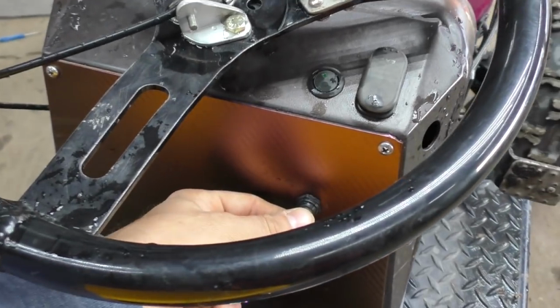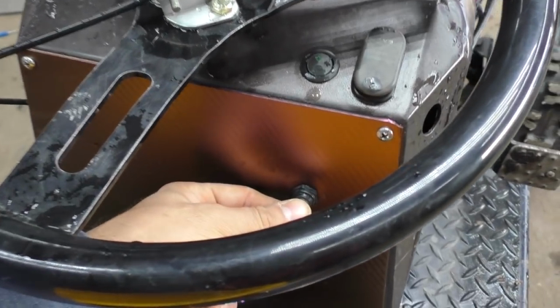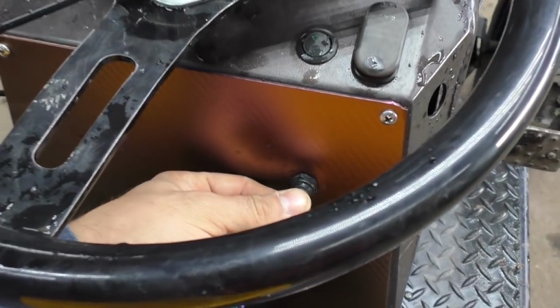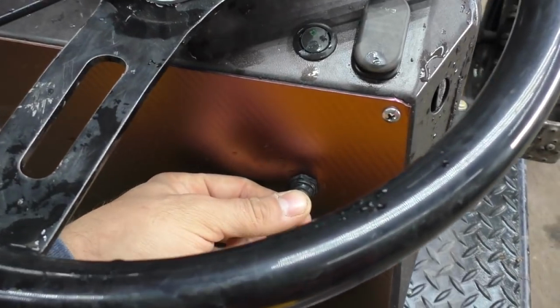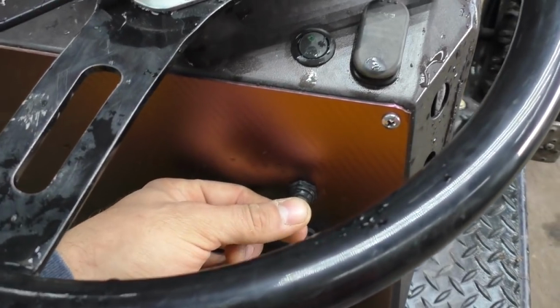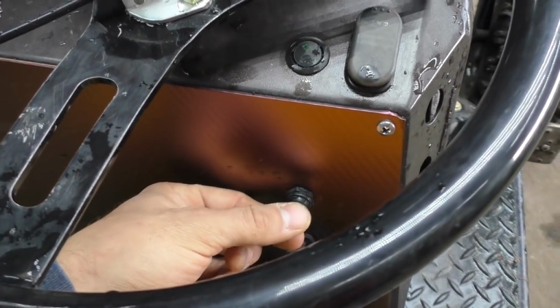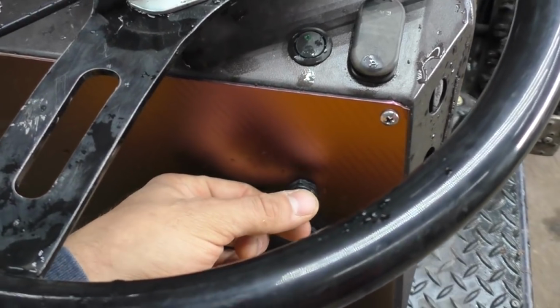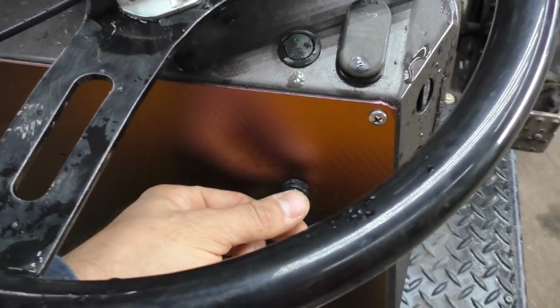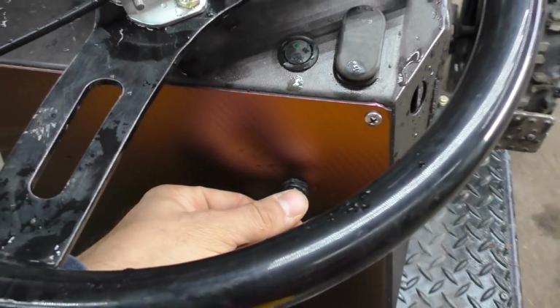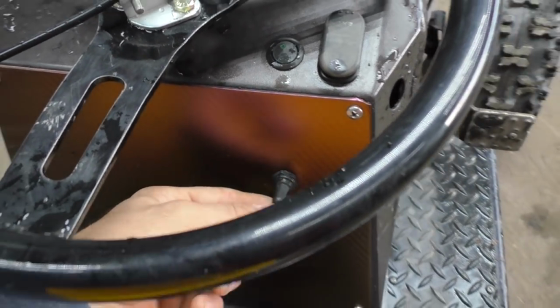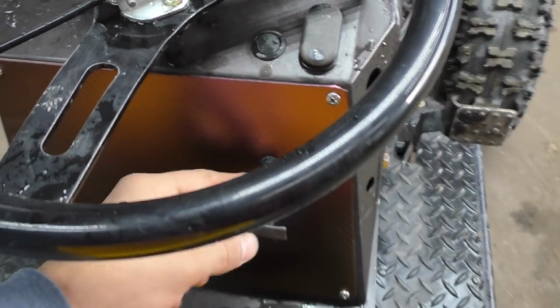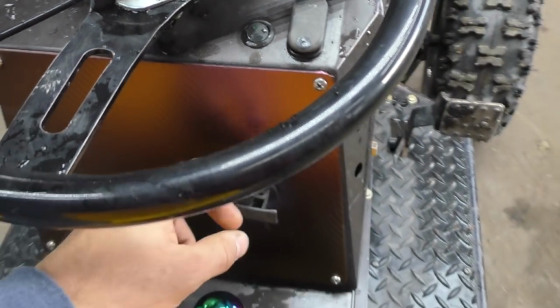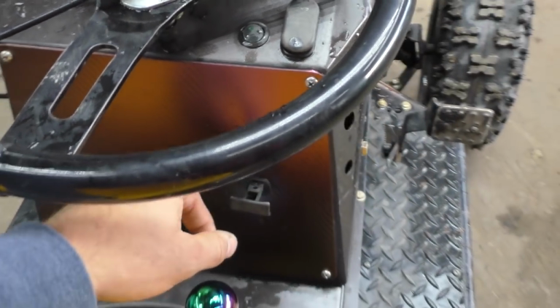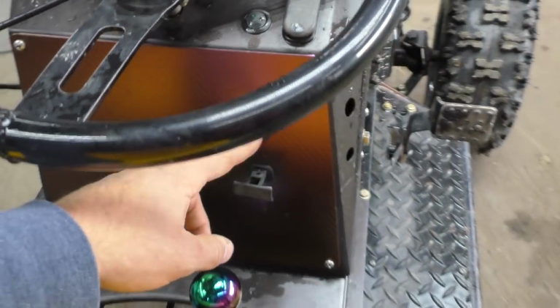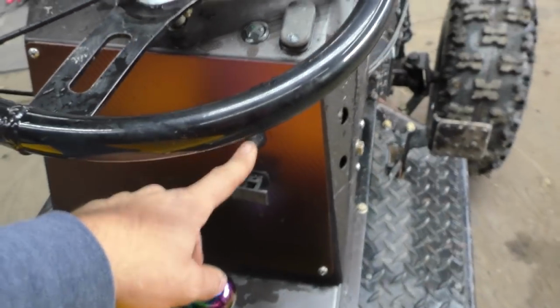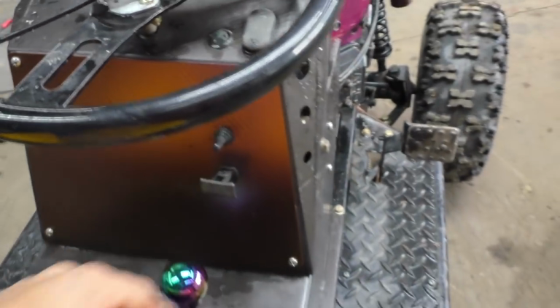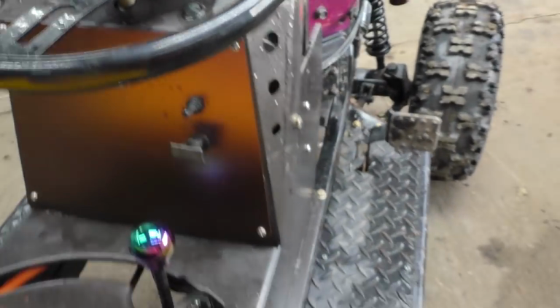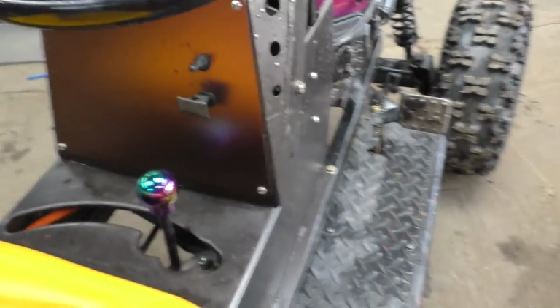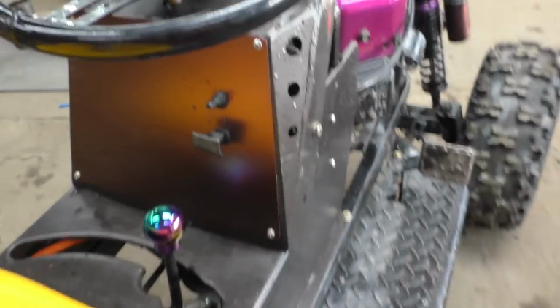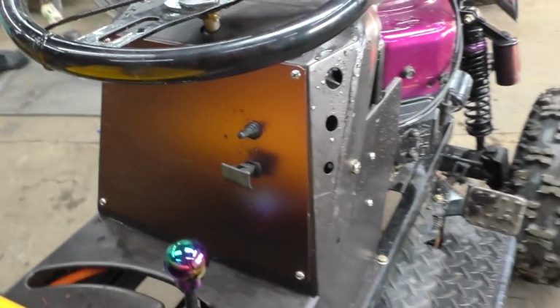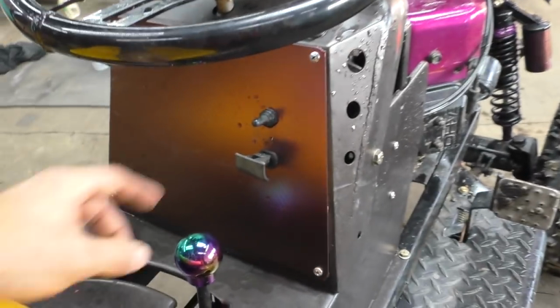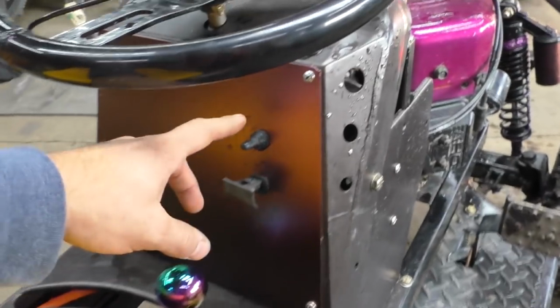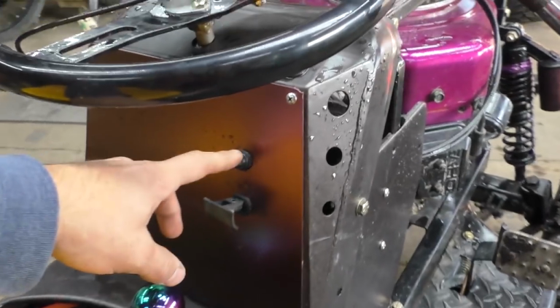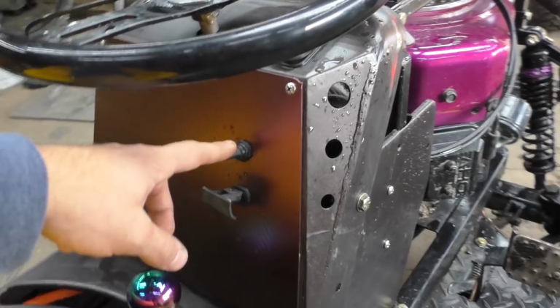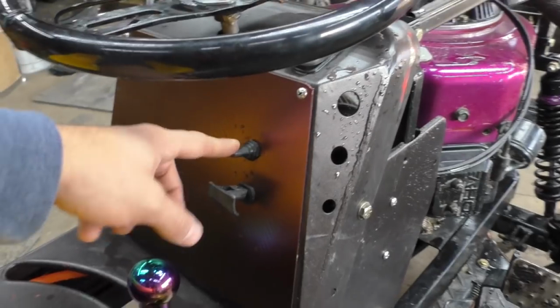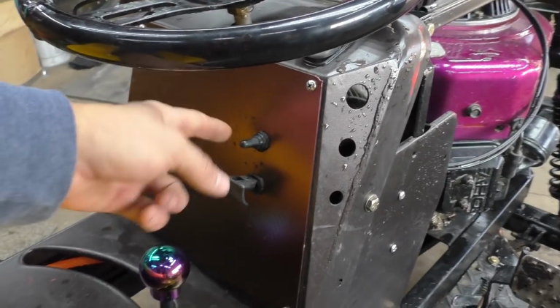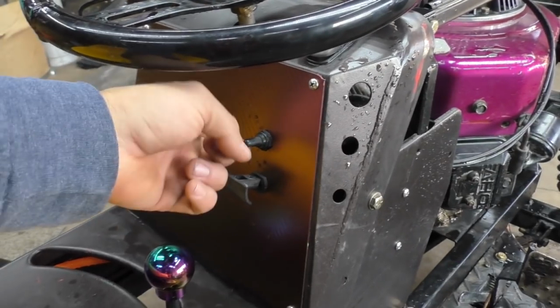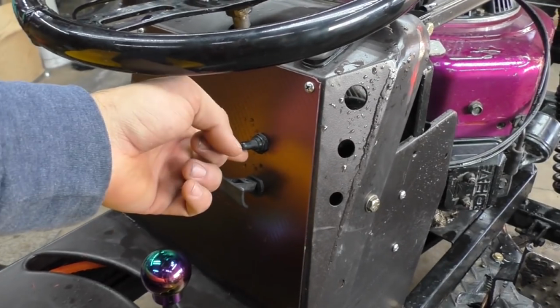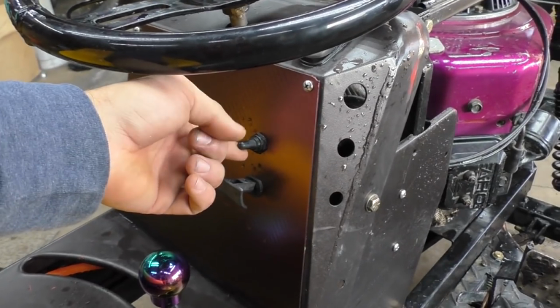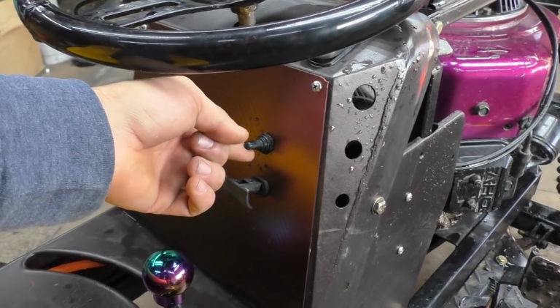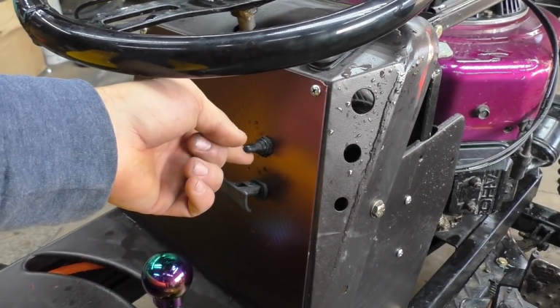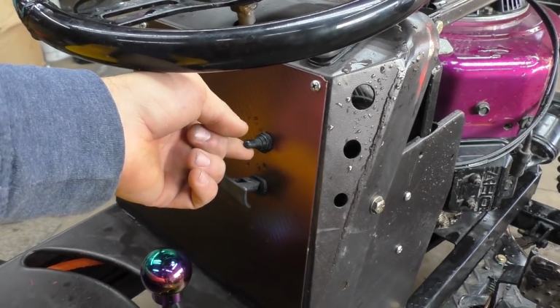We have a light switch, a kill switch, a start switch, and for running through the woods at night at Haspin or coming up behind somebody, we've got the car alarm.